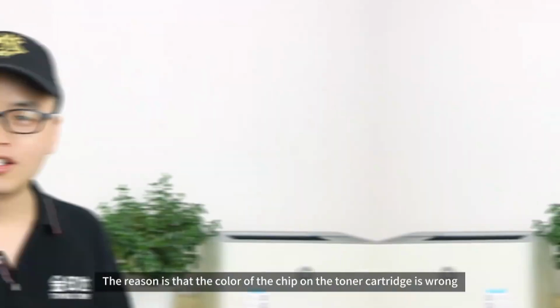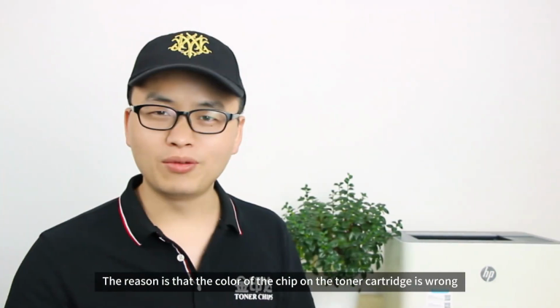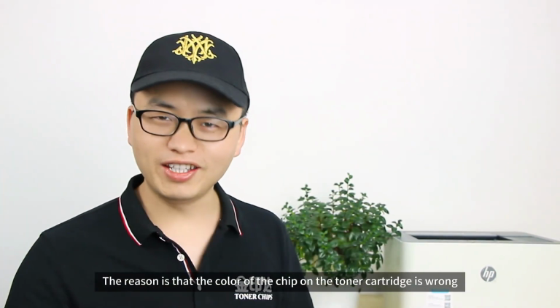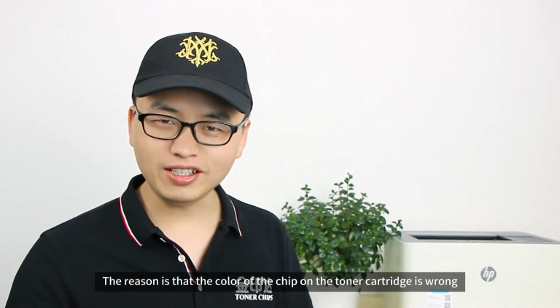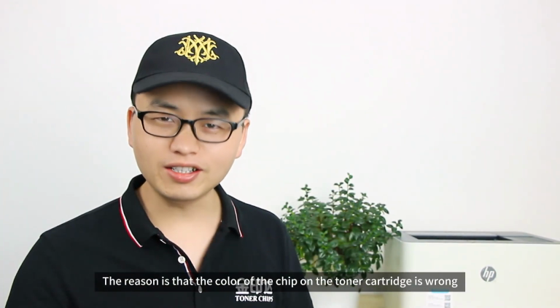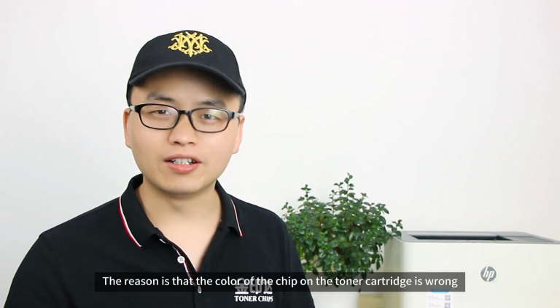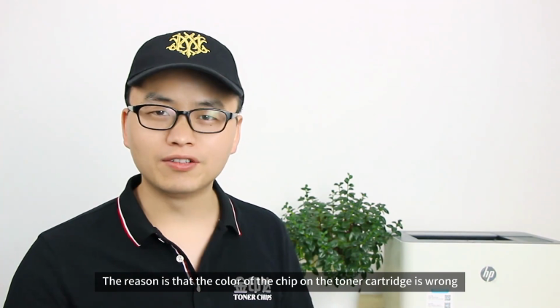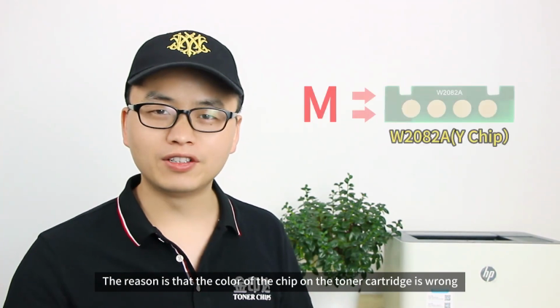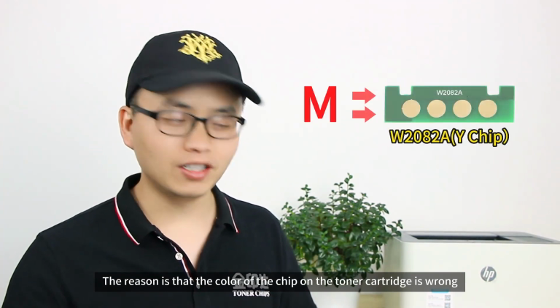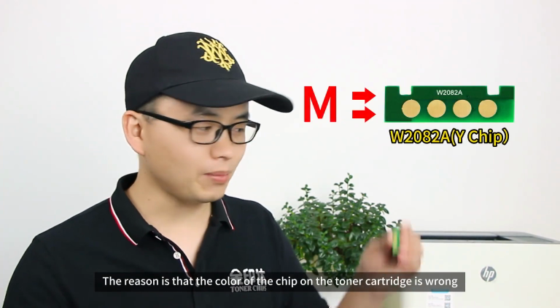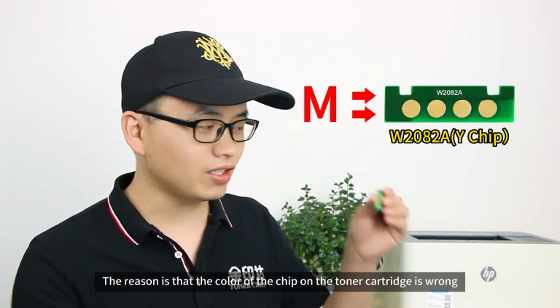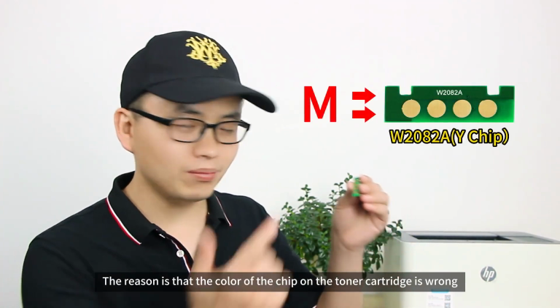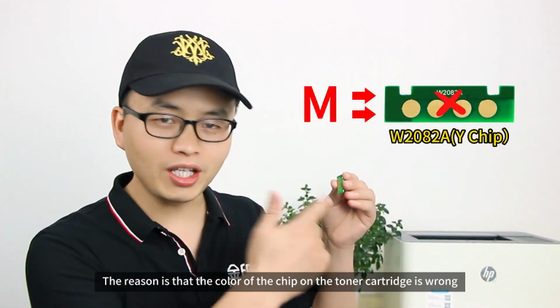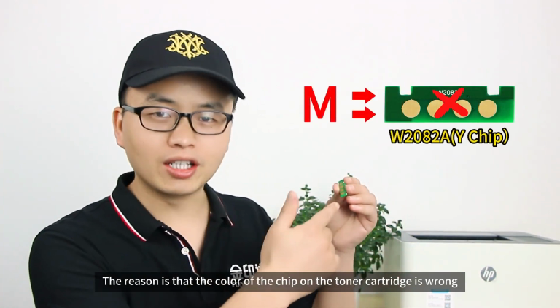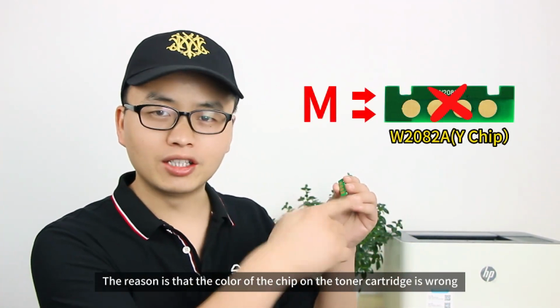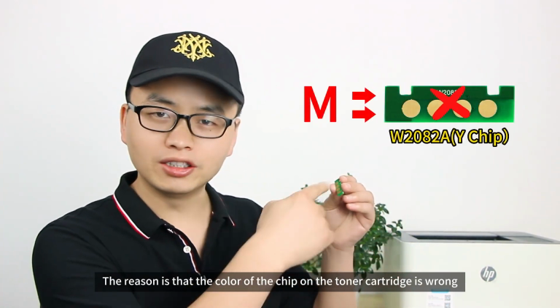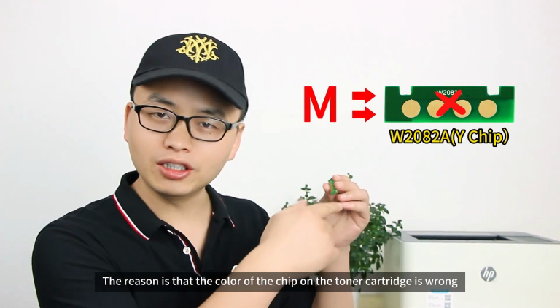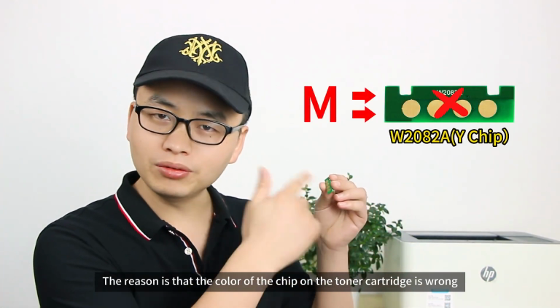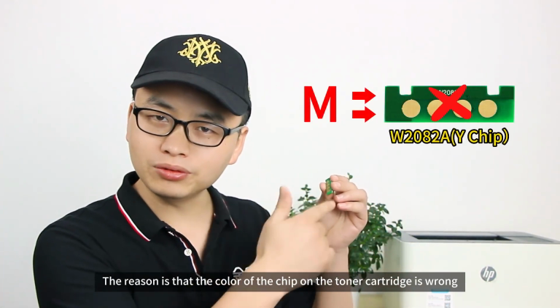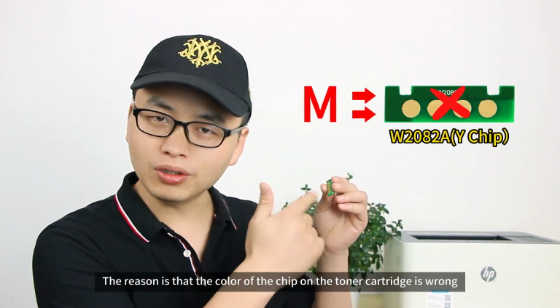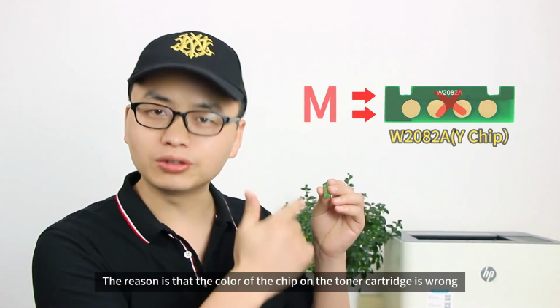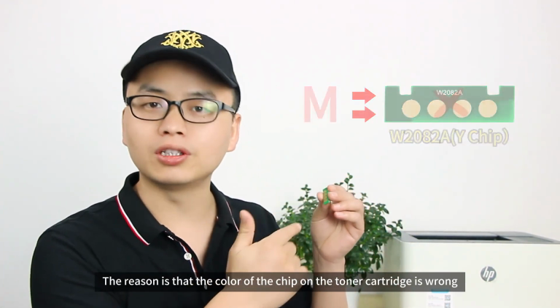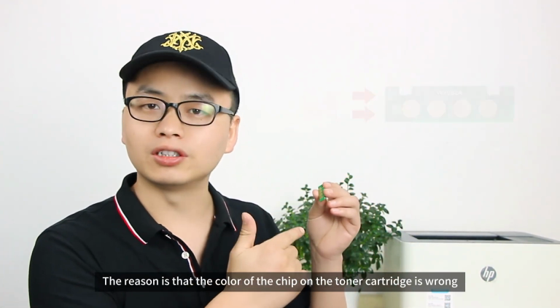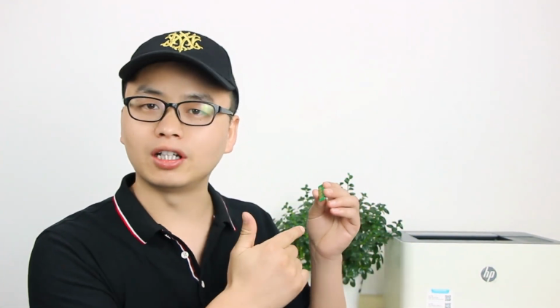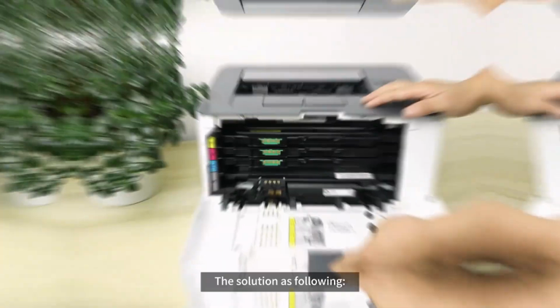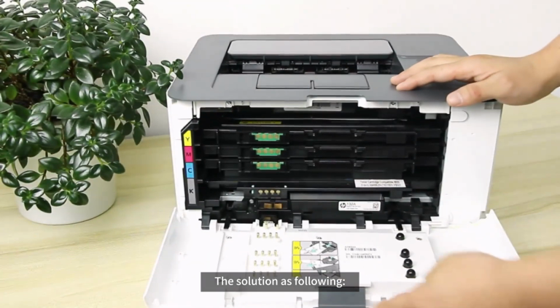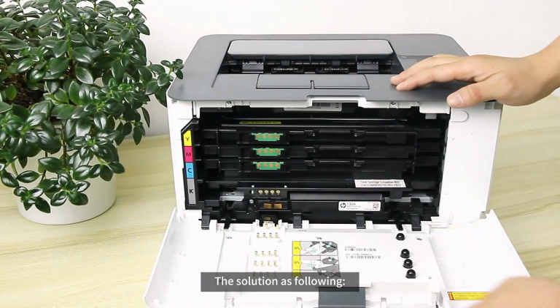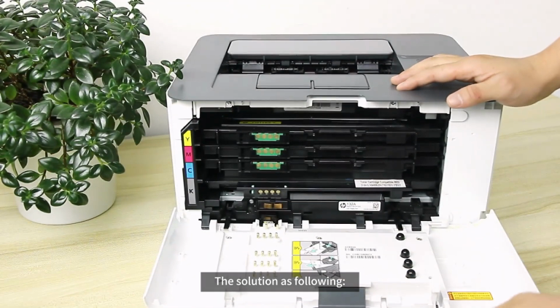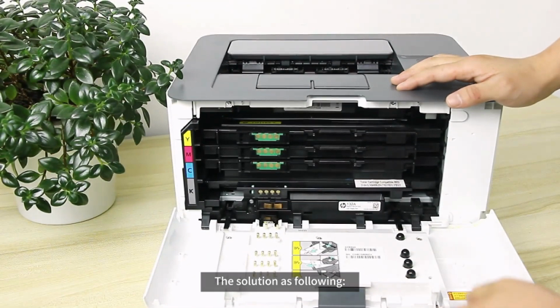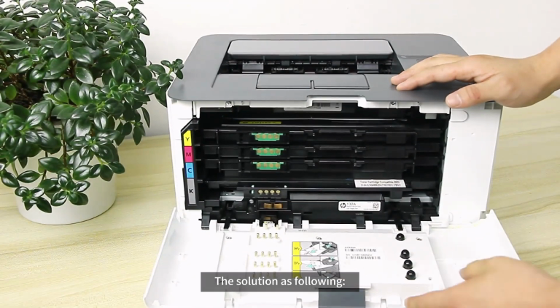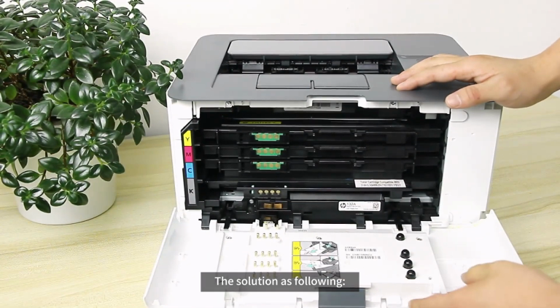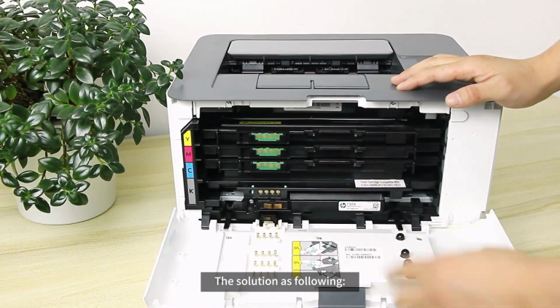The reason is that the color of the chip on the toner cartridge is wrong. The solution is as follows.